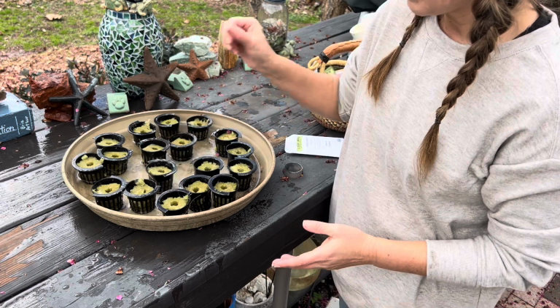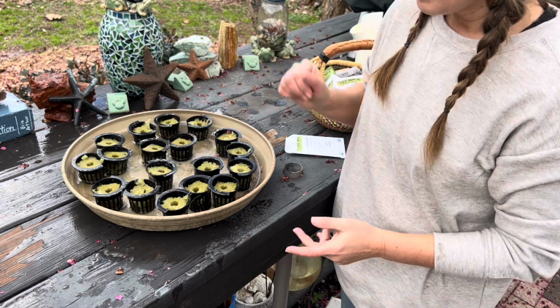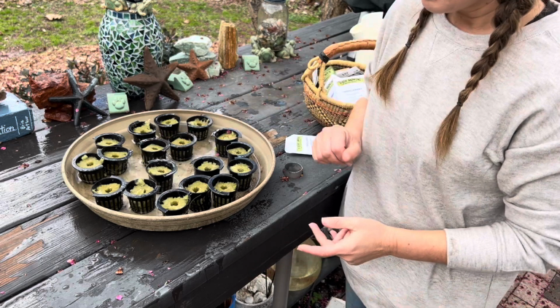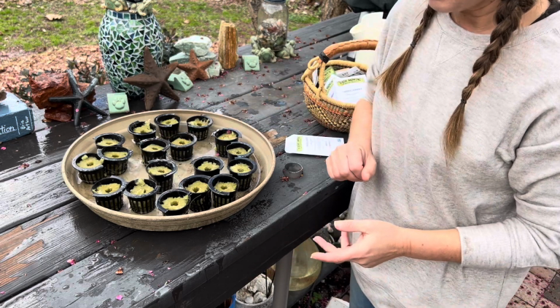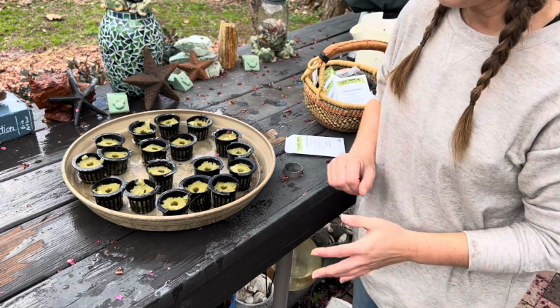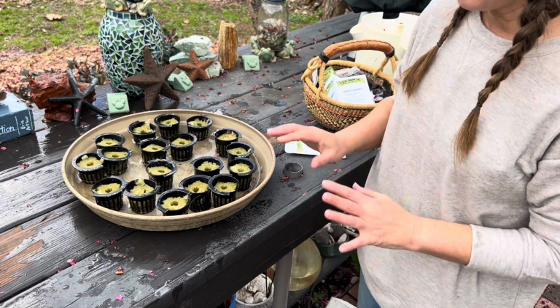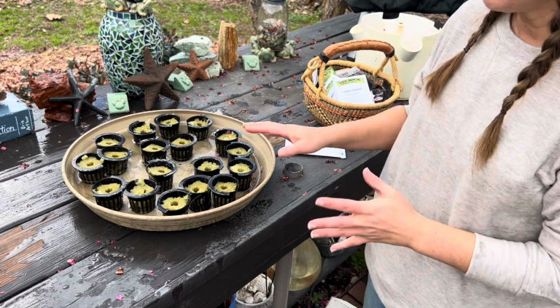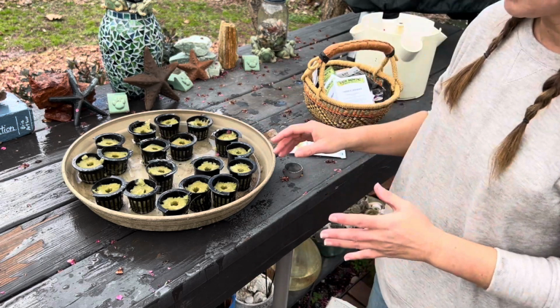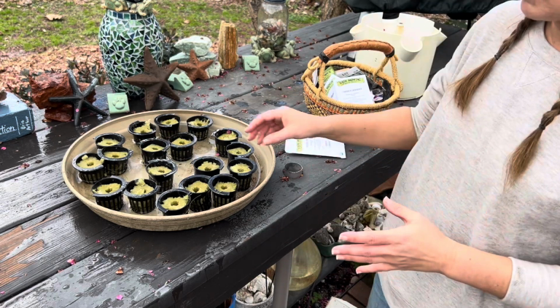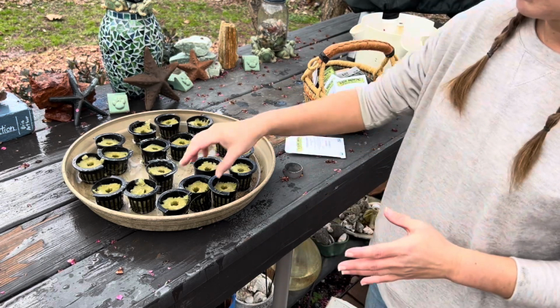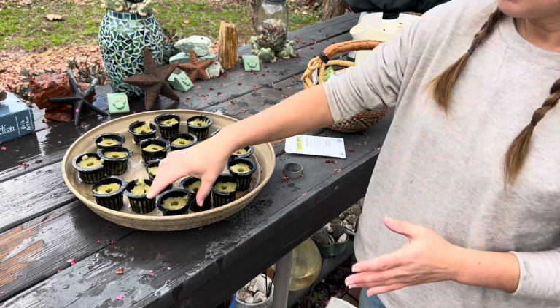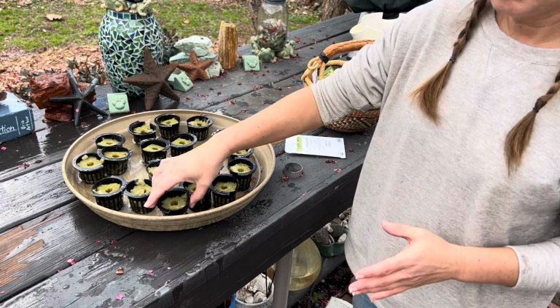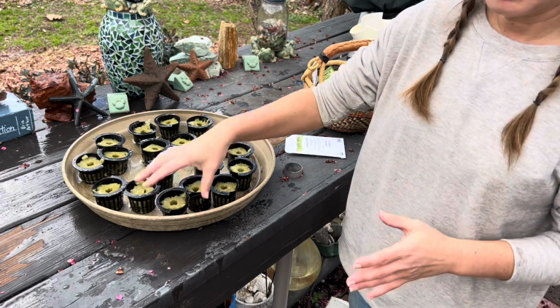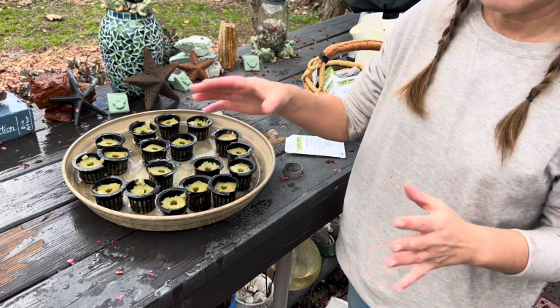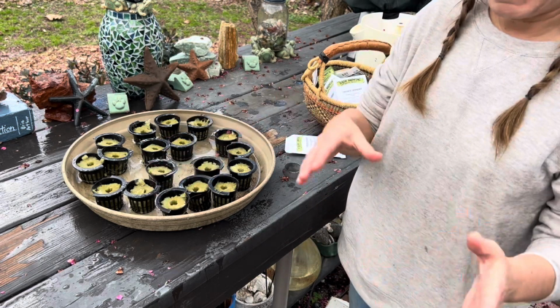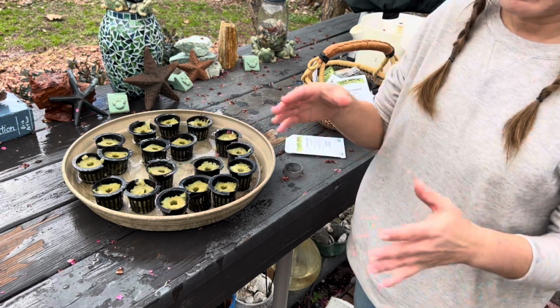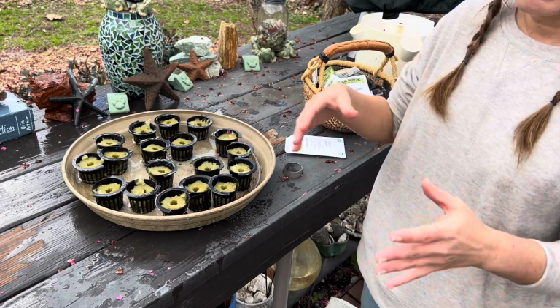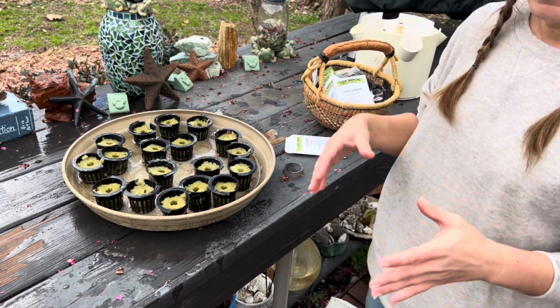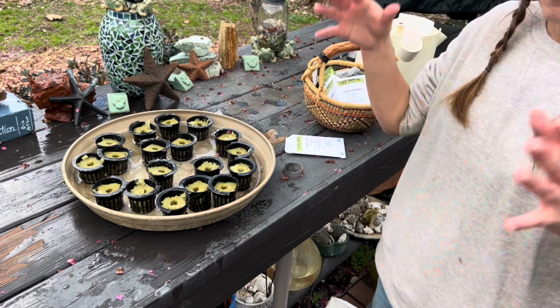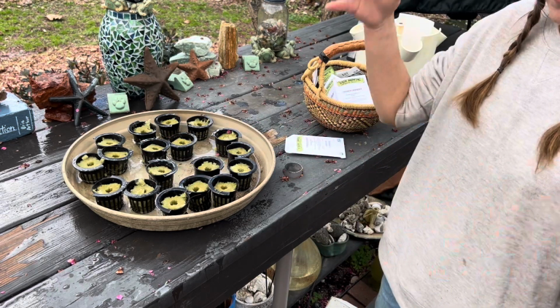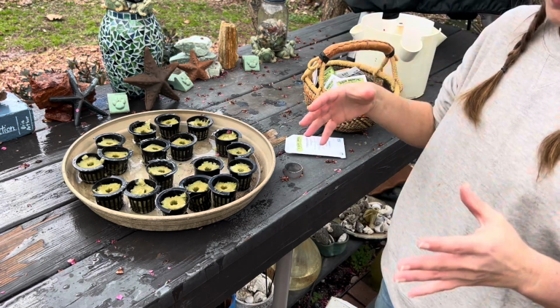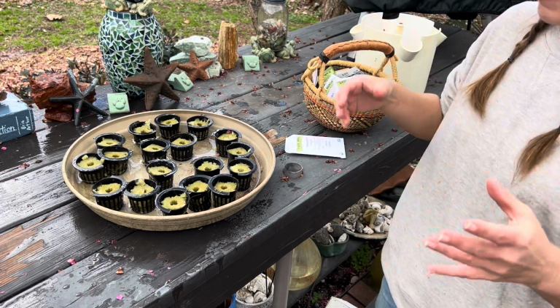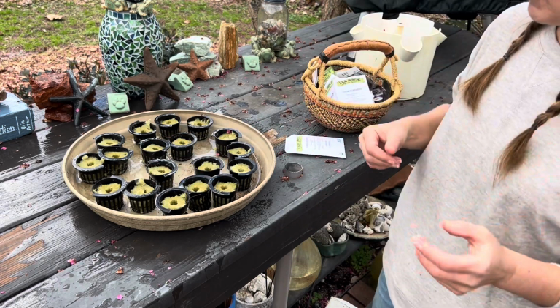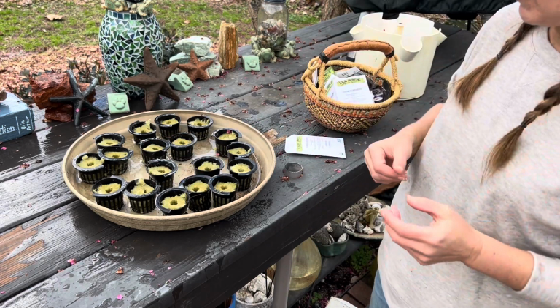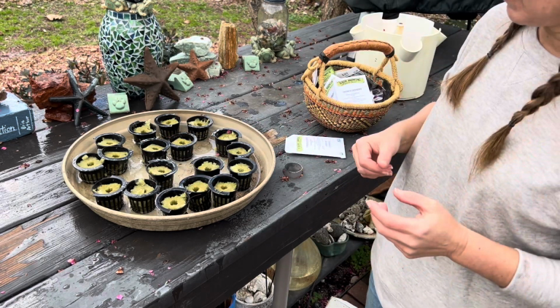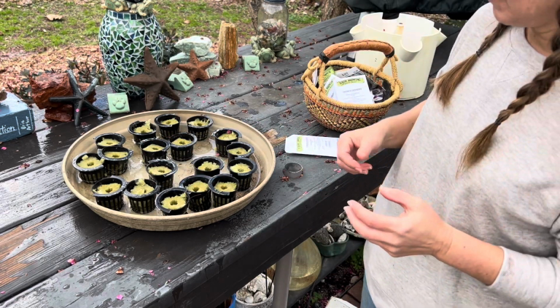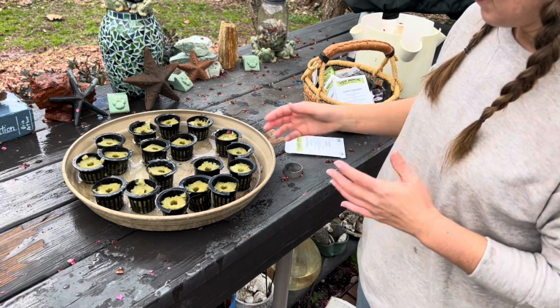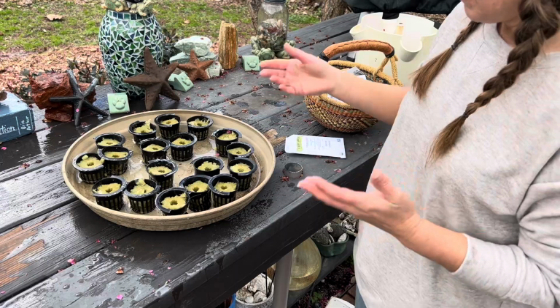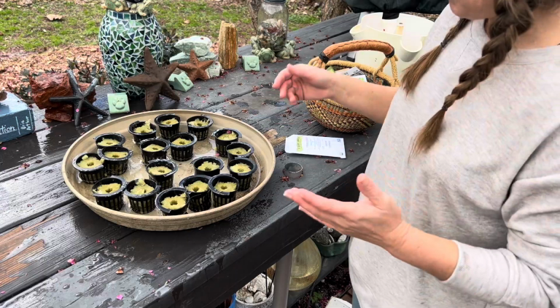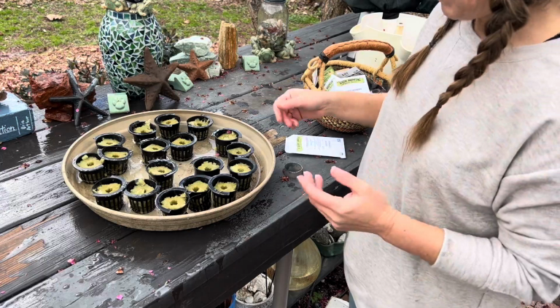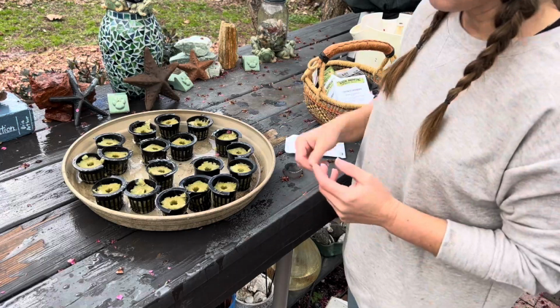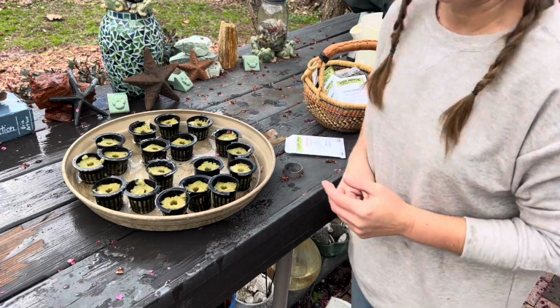Now I'm just going to put these back into the tower and get everything put back together.